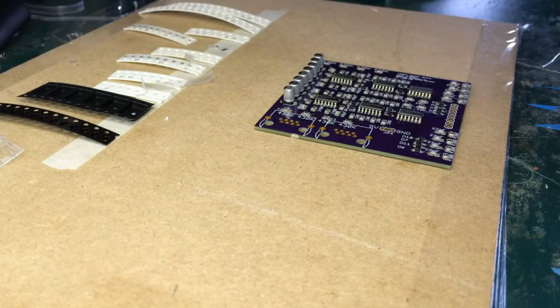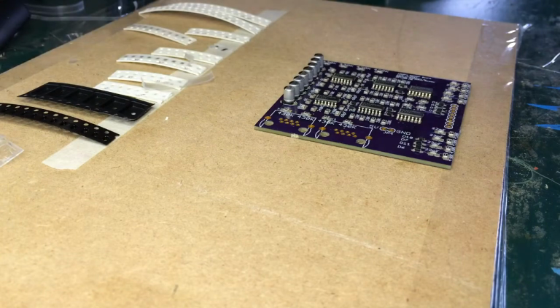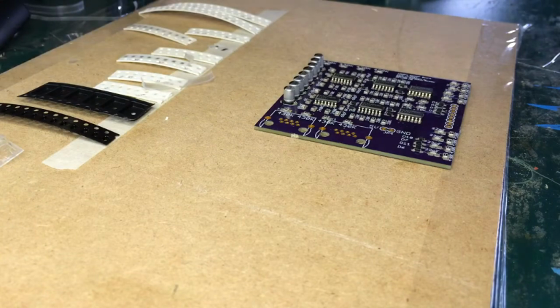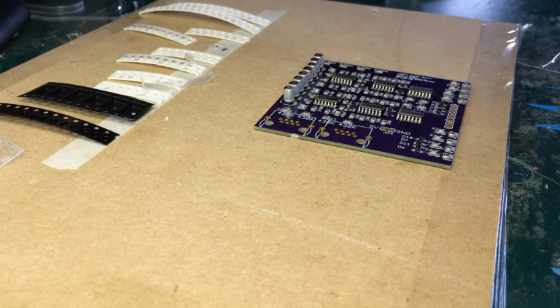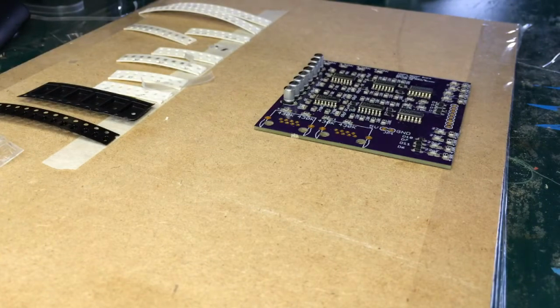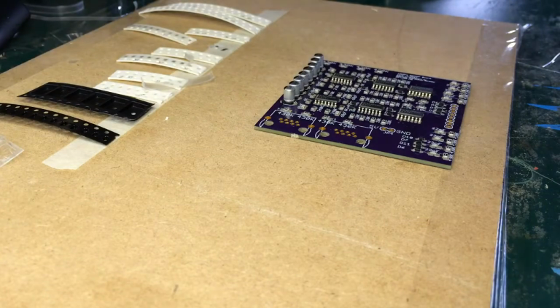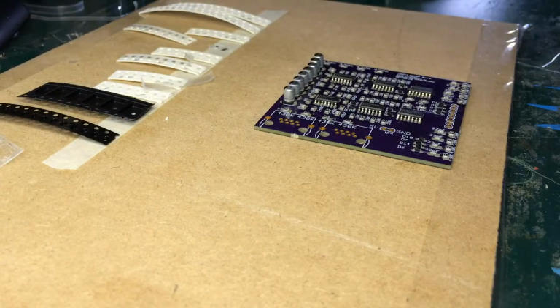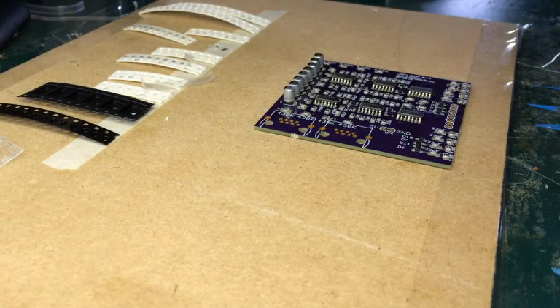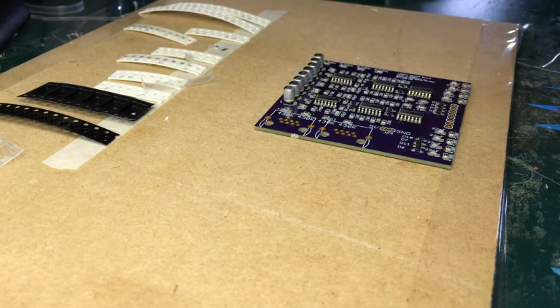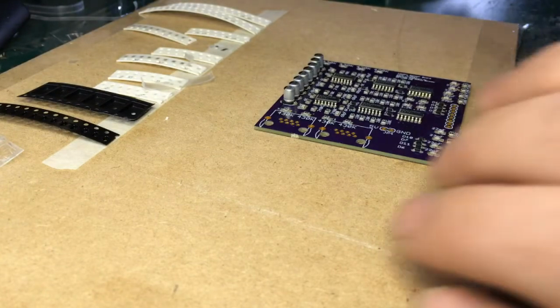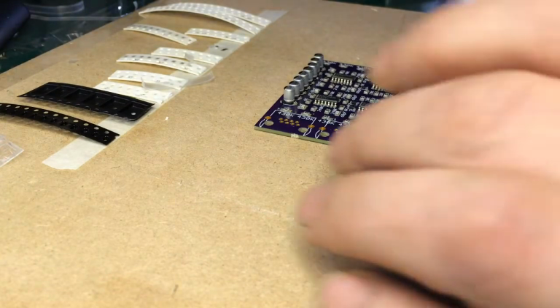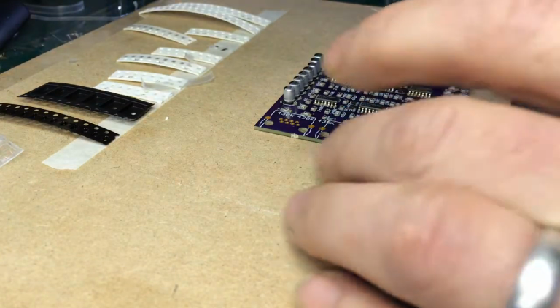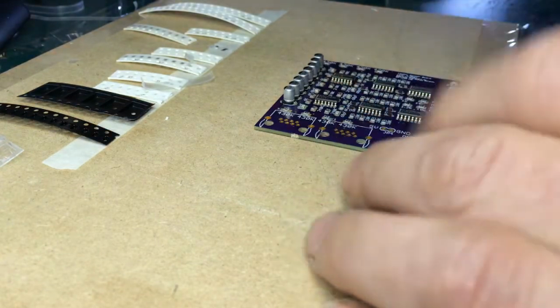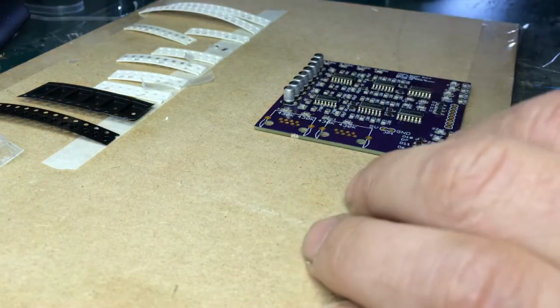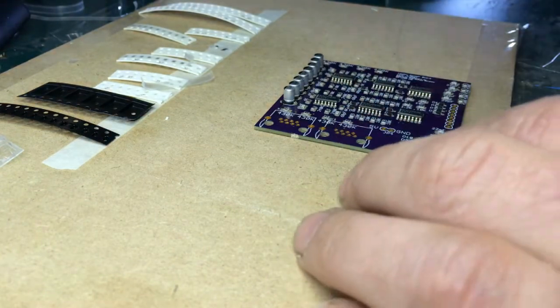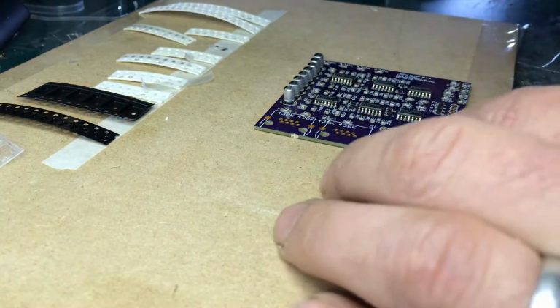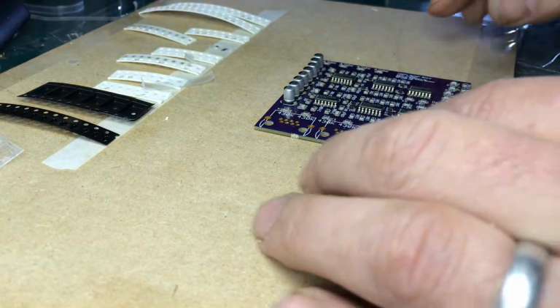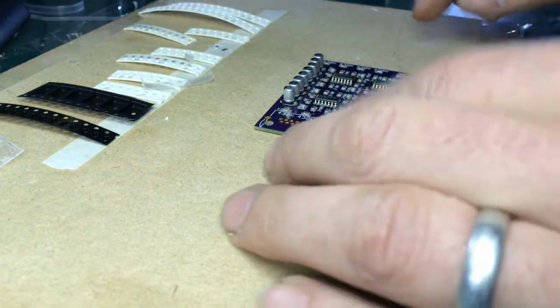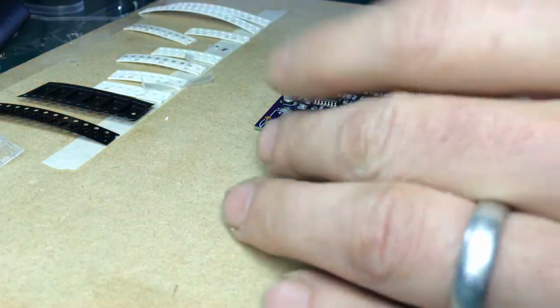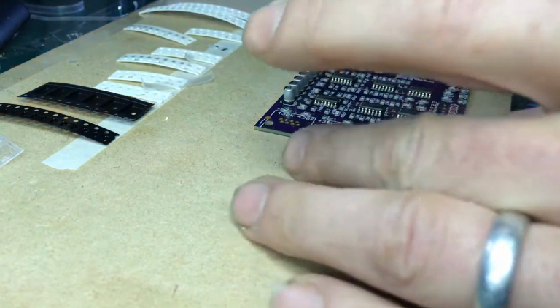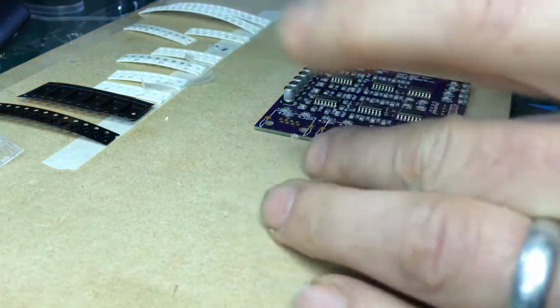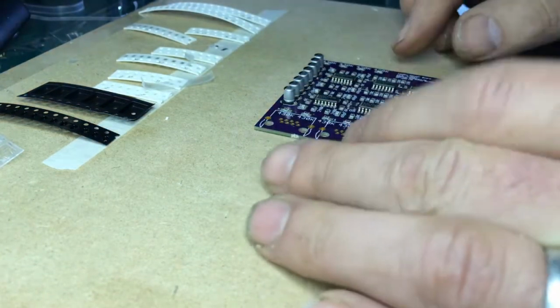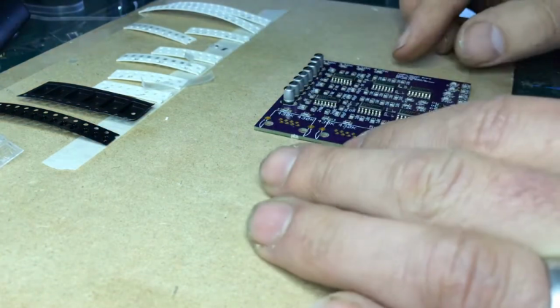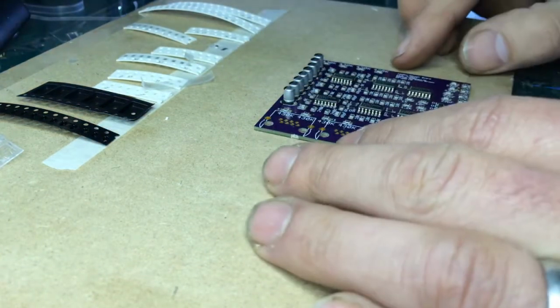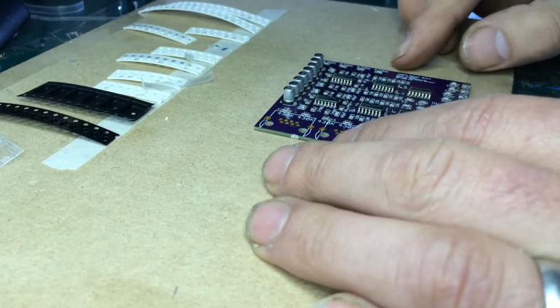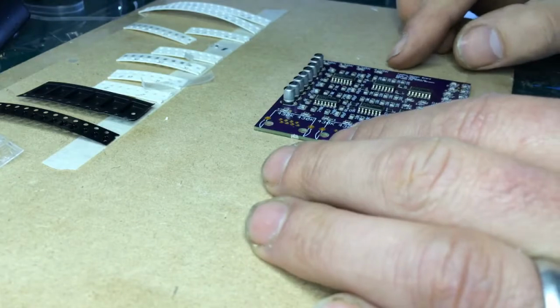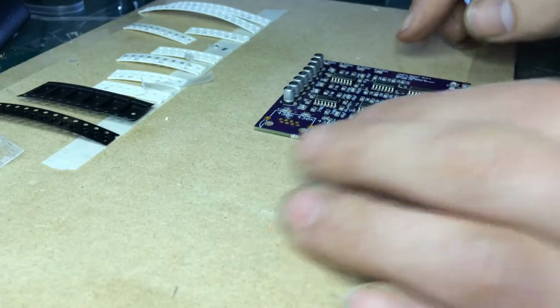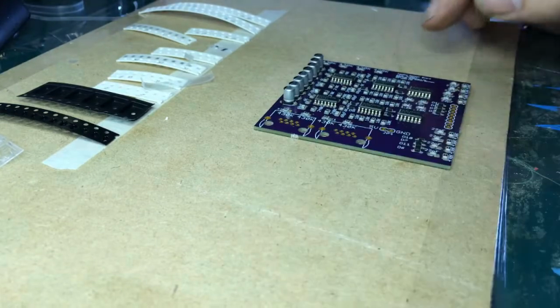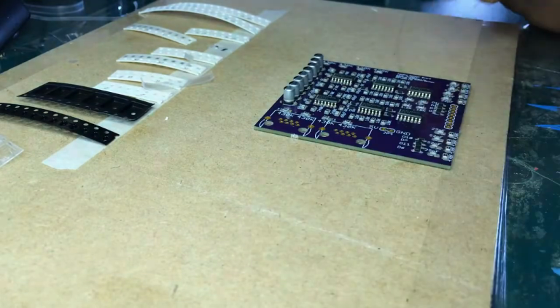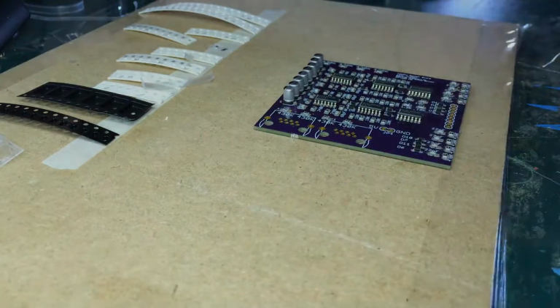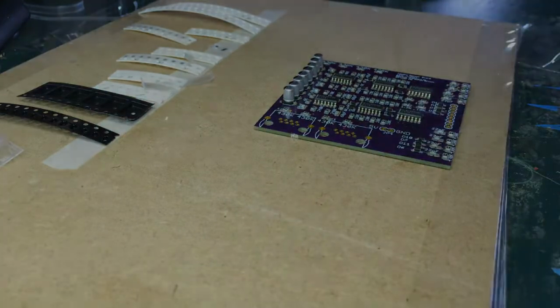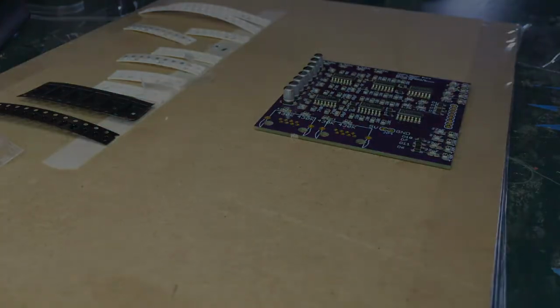All right, there's a board. Let's see how everything does — see if it flows into place.